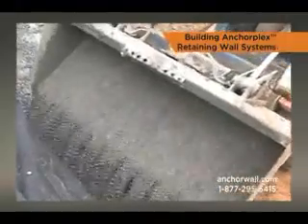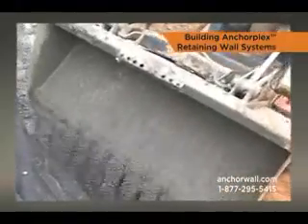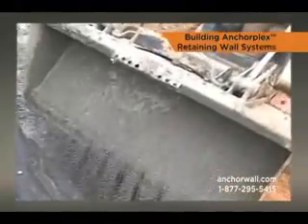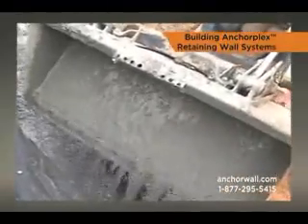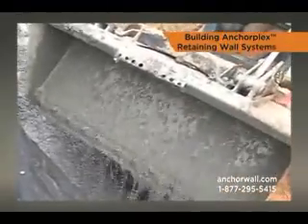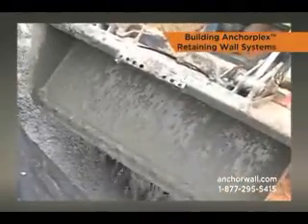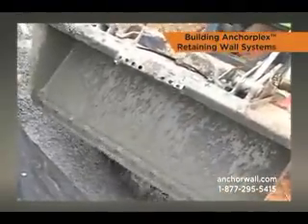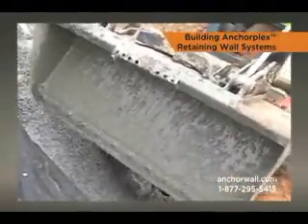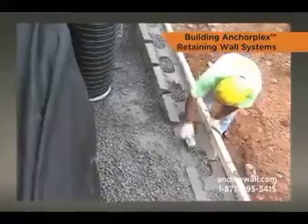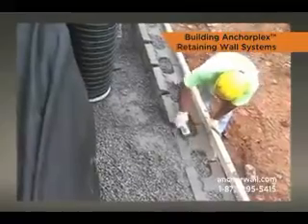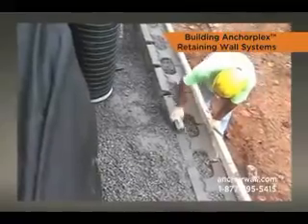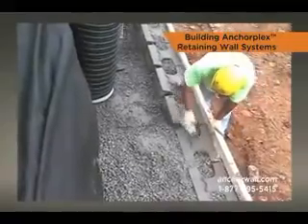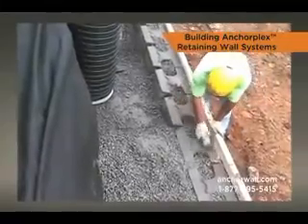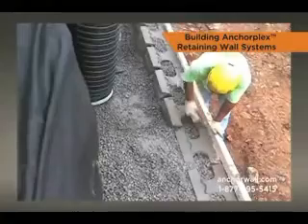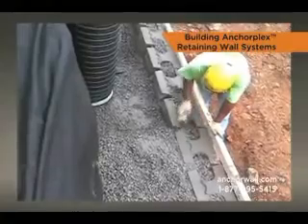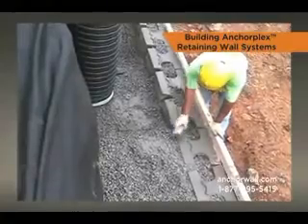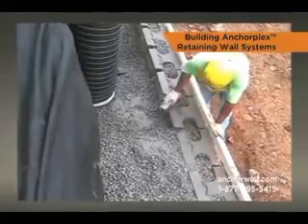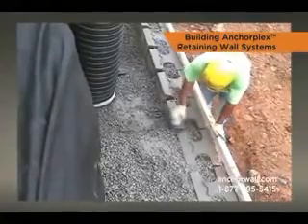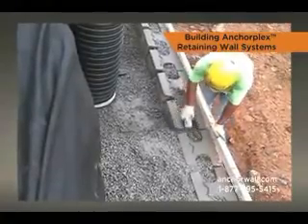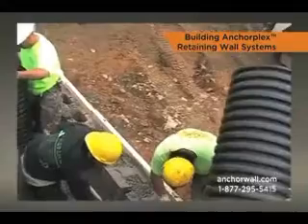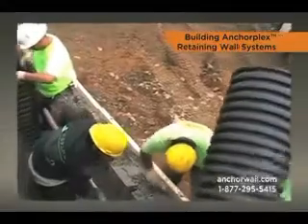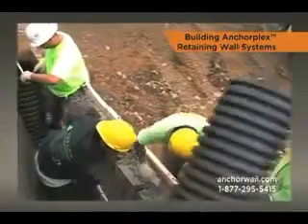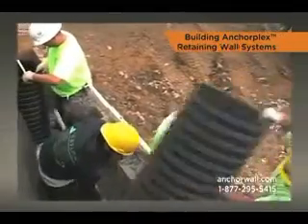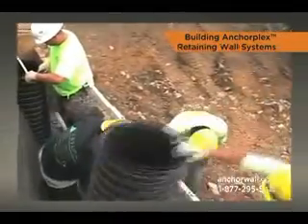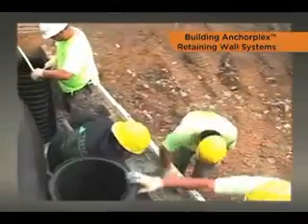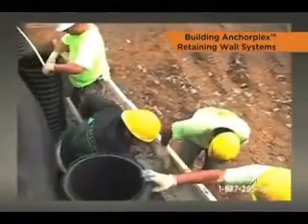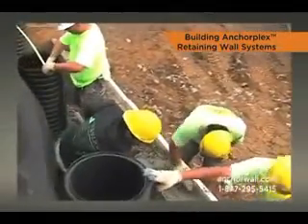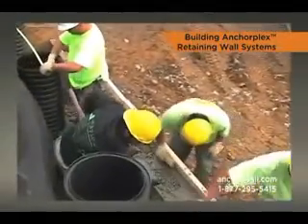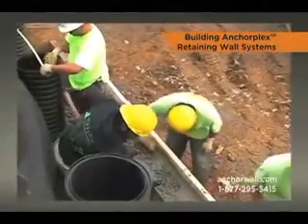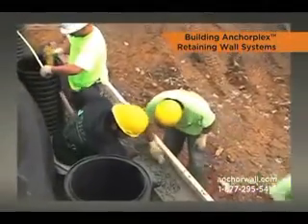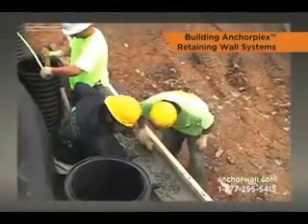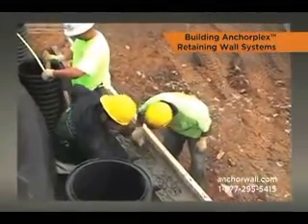Once the first pour is complete, wipe any debris from the top of the wall blocks and continue to stack the wall in two foot high sections.